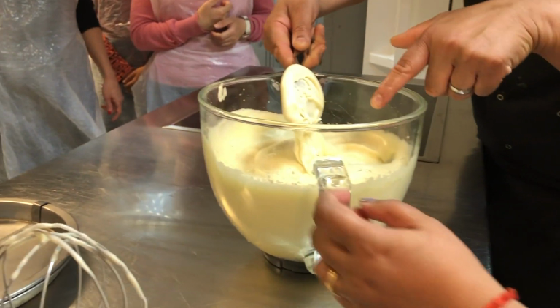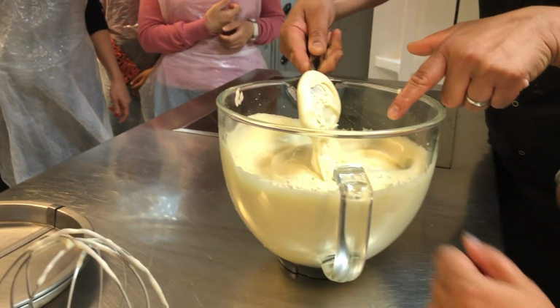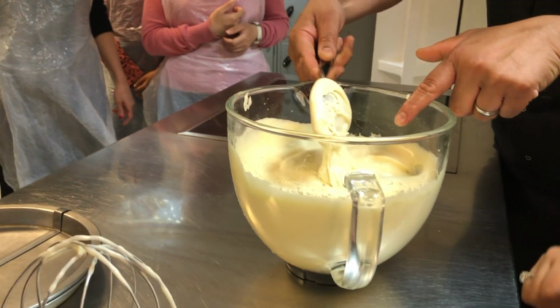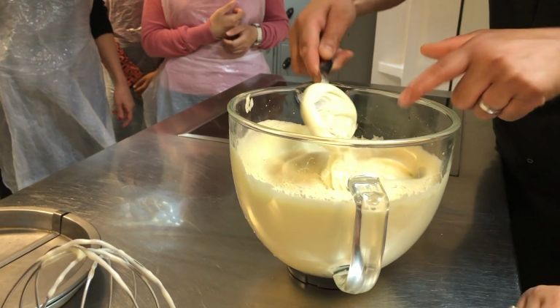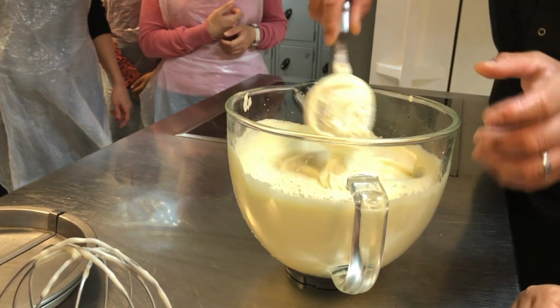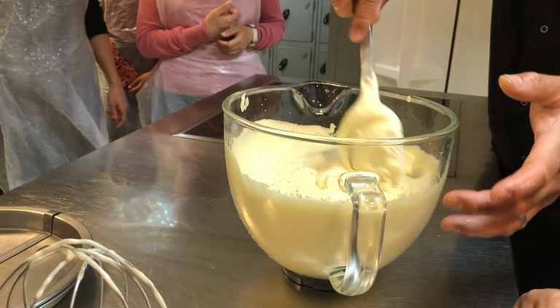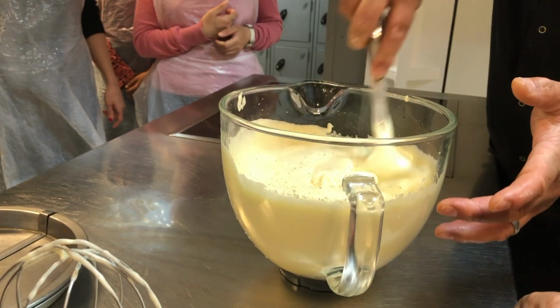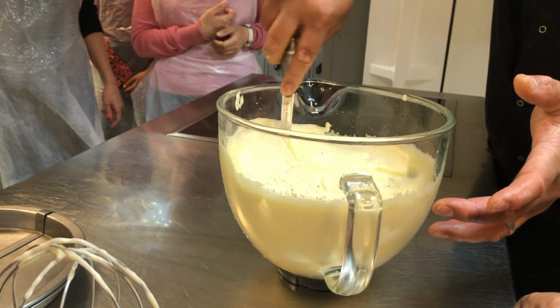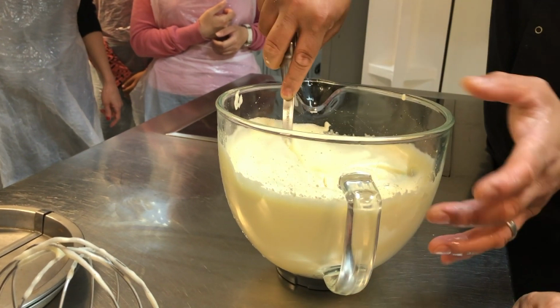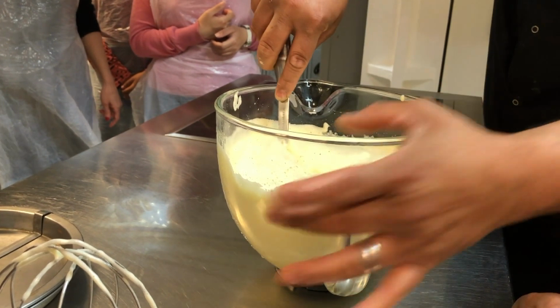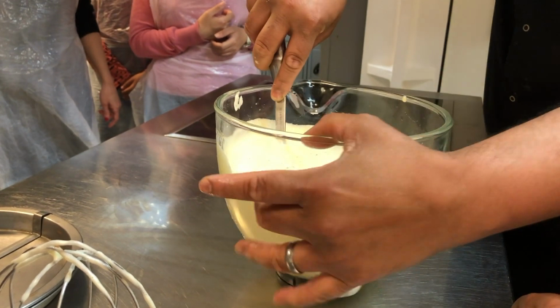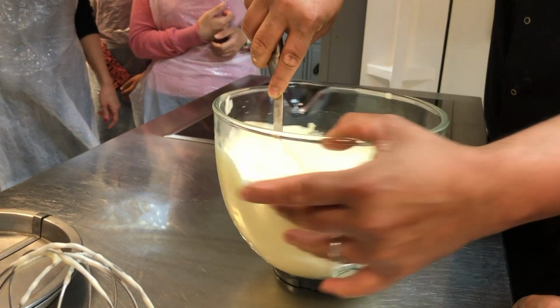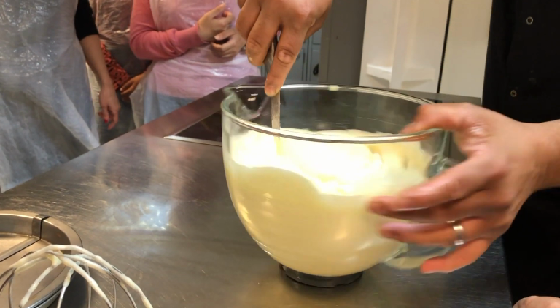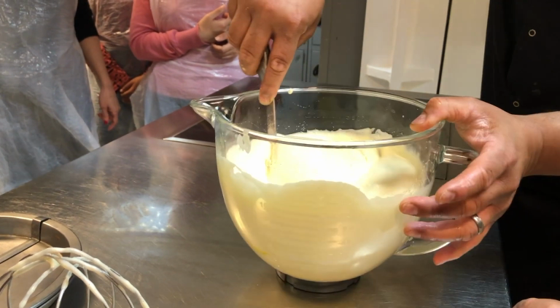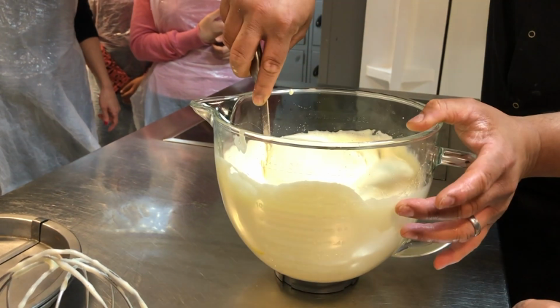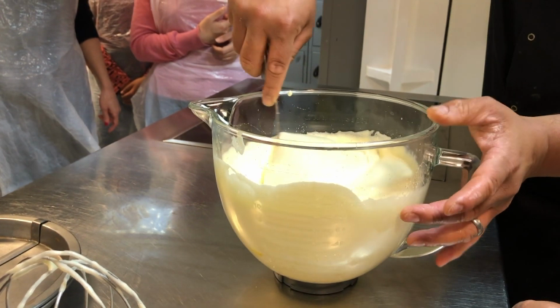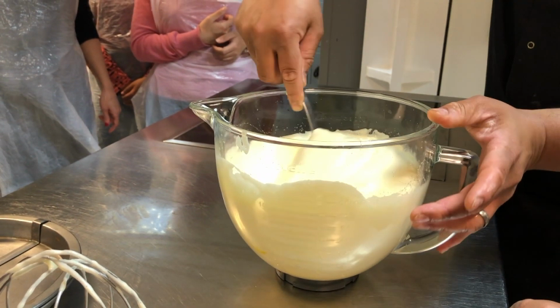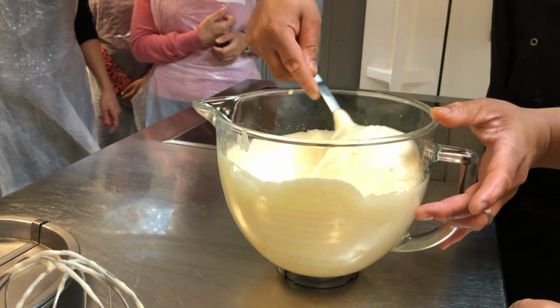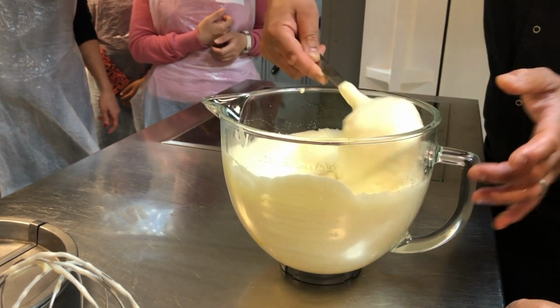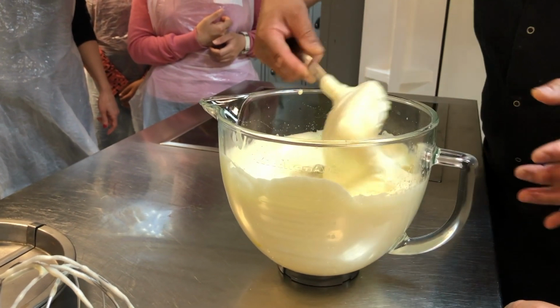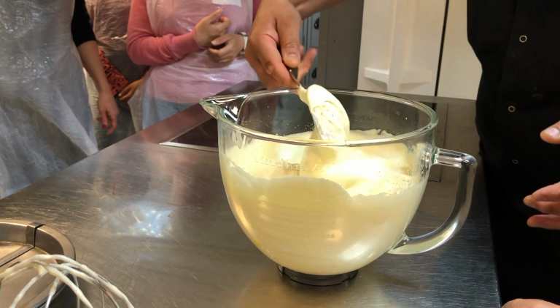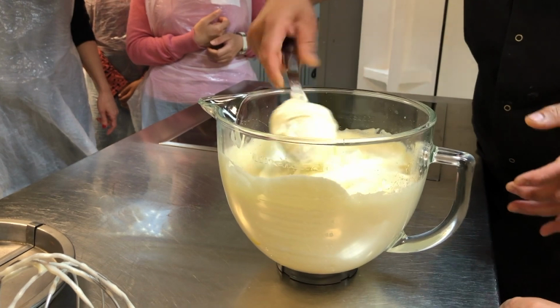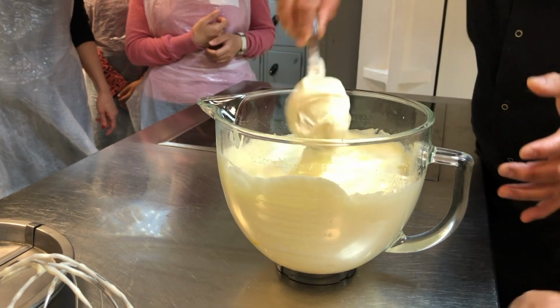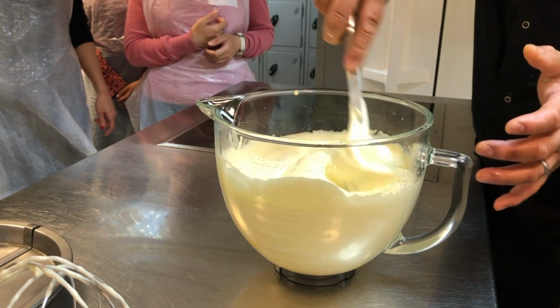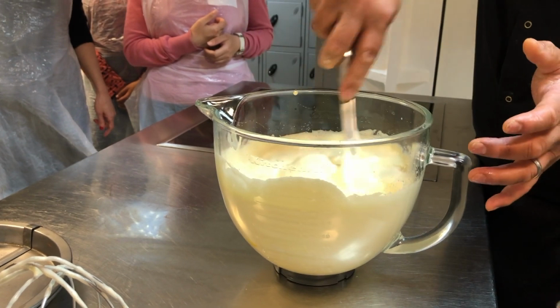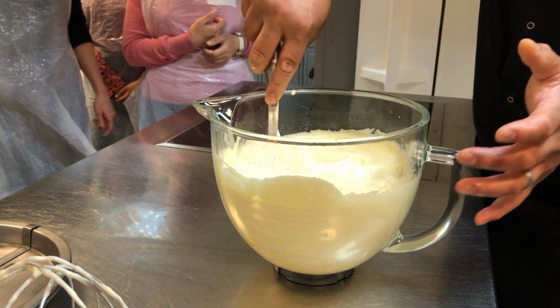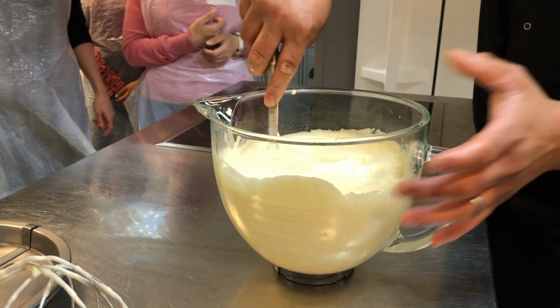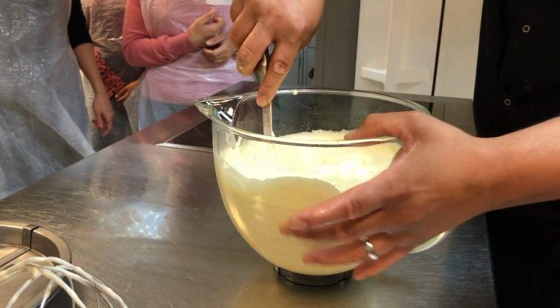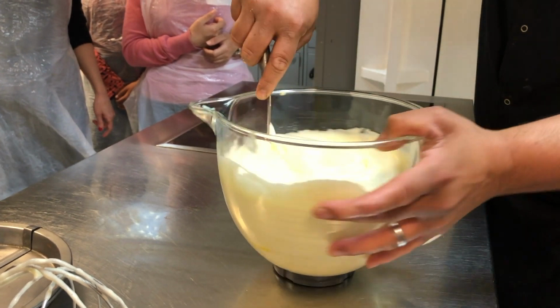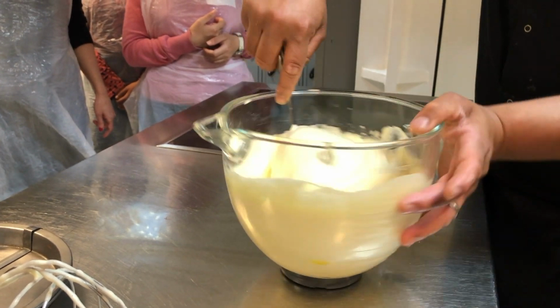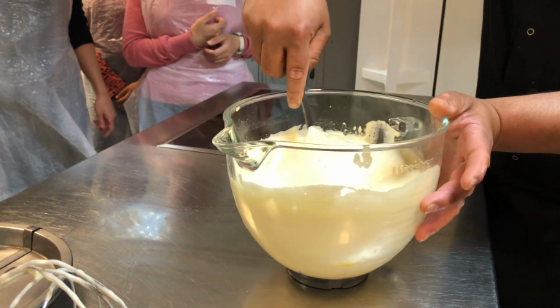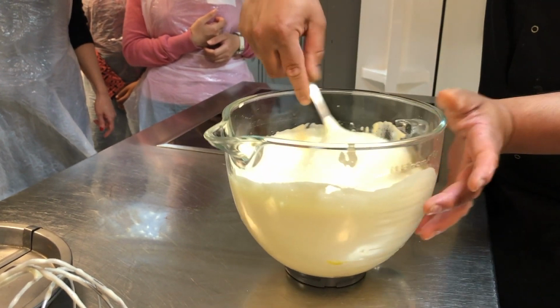The instructor showed us the folding technique: fold, cut, twist the bowl — fold, cut, twist the bowl.